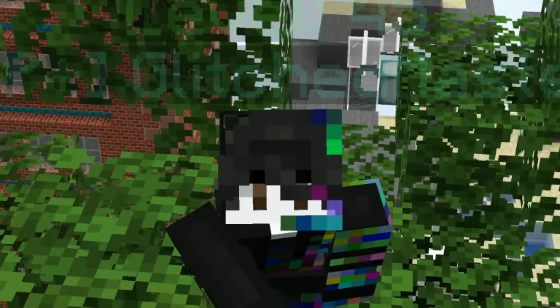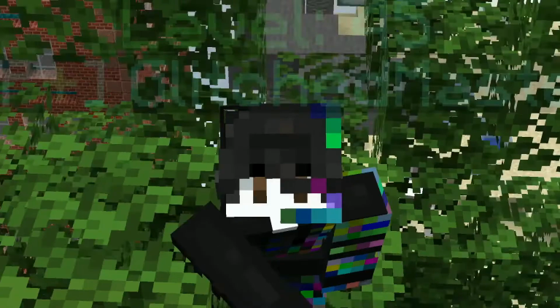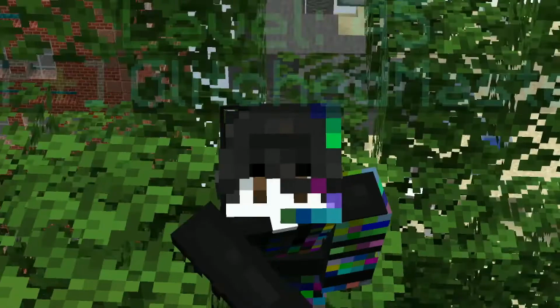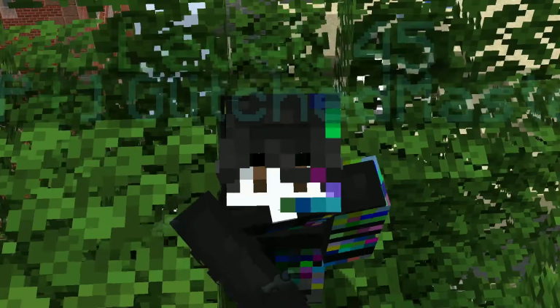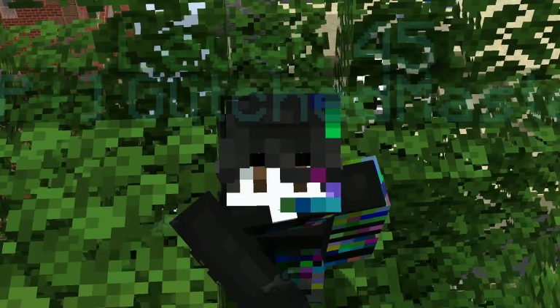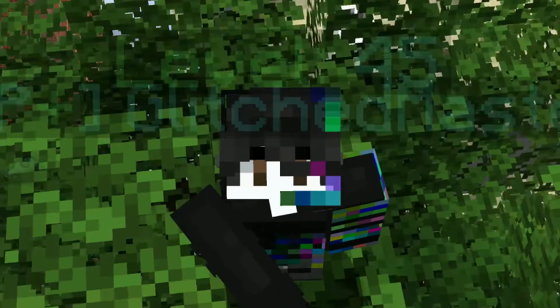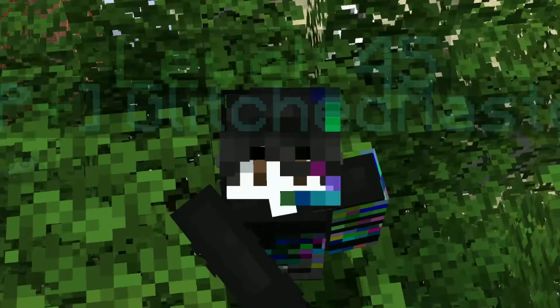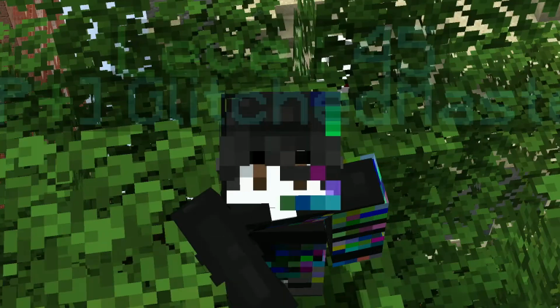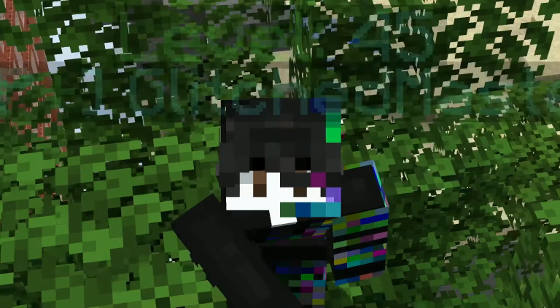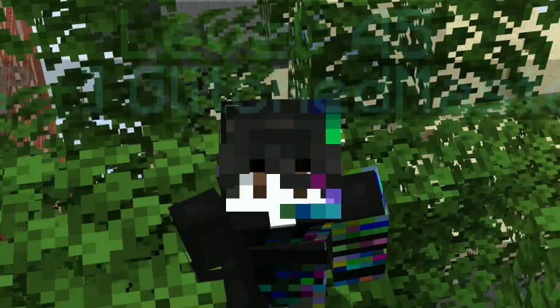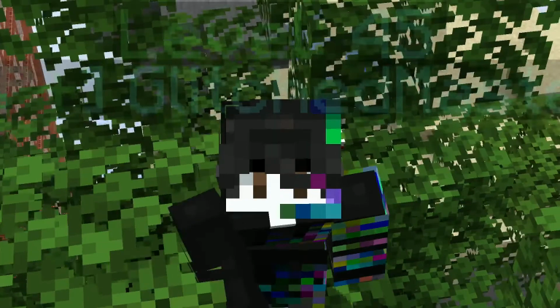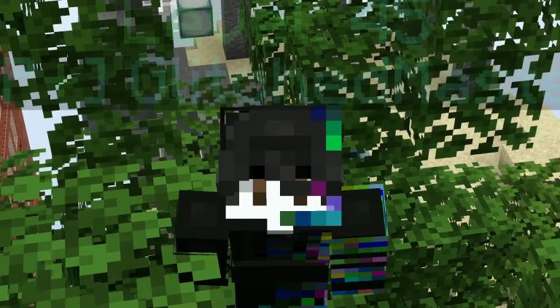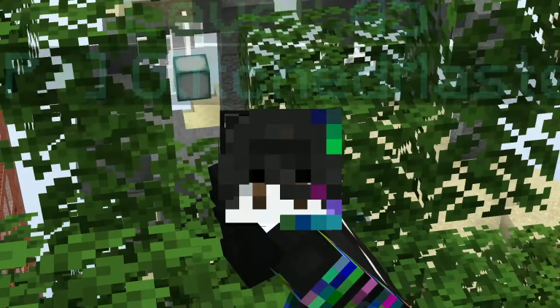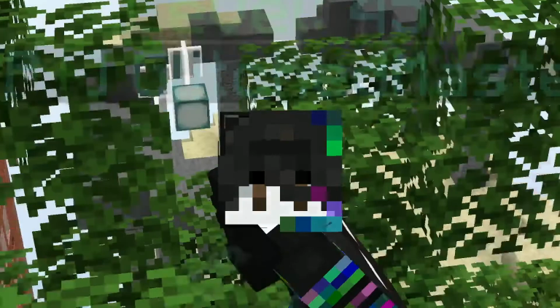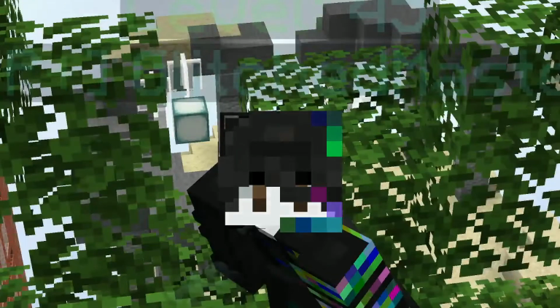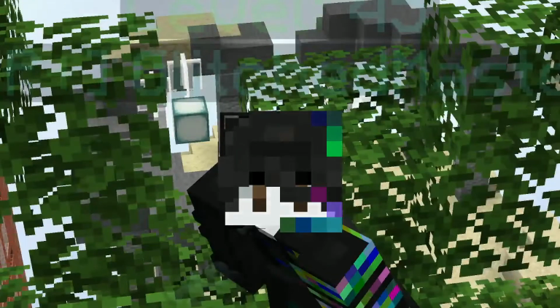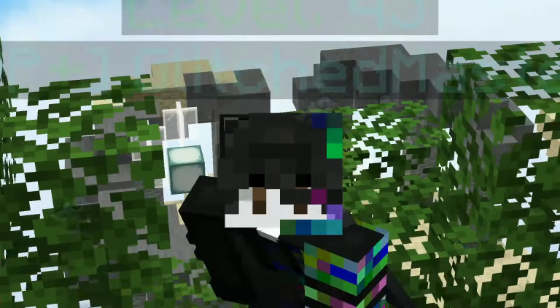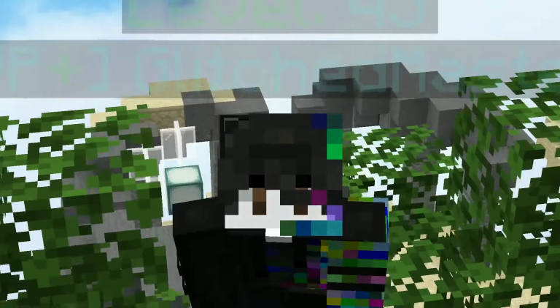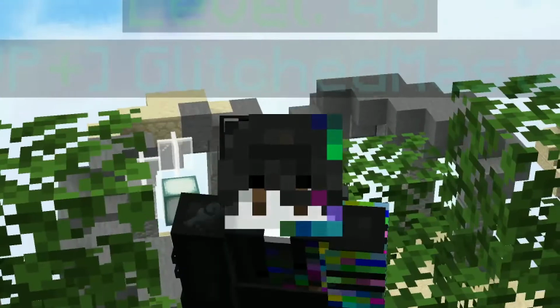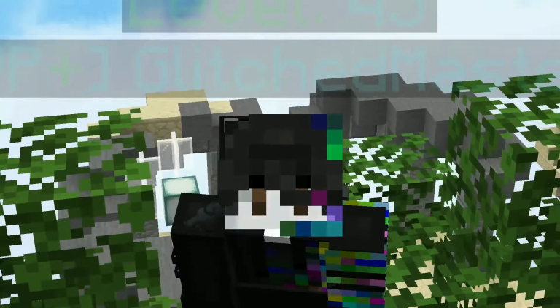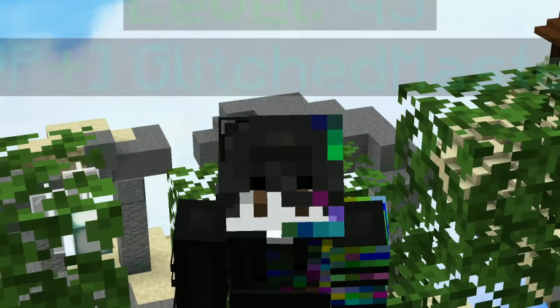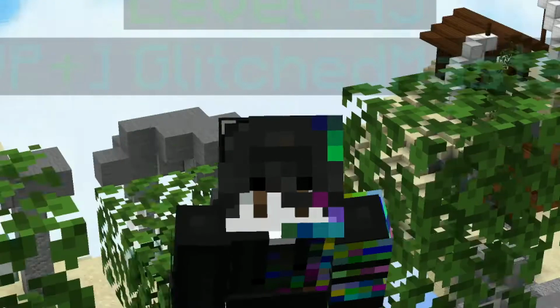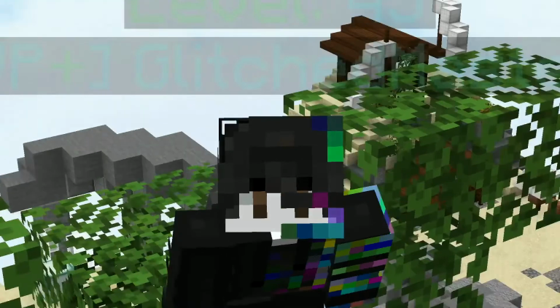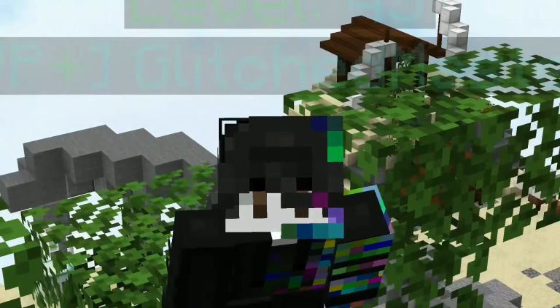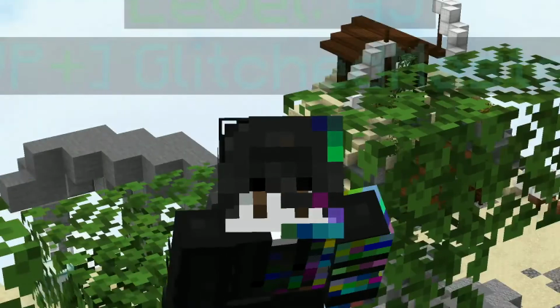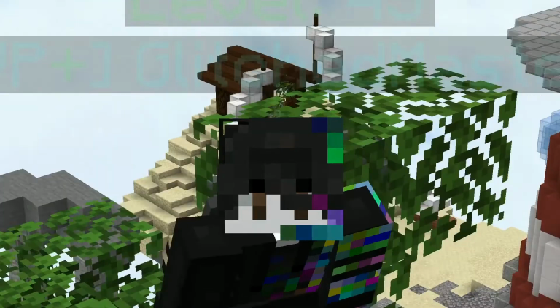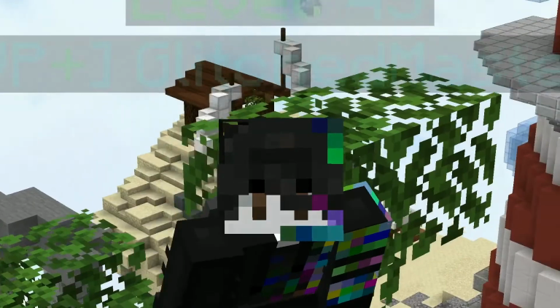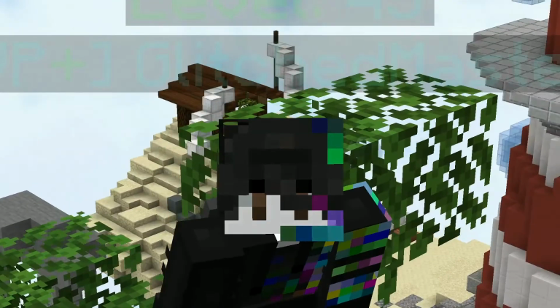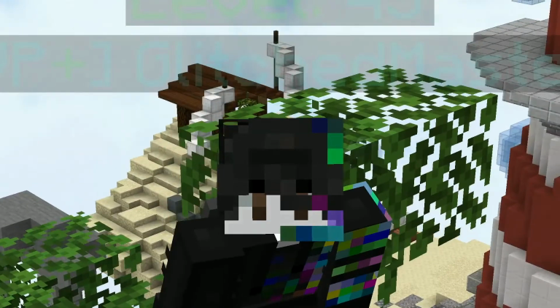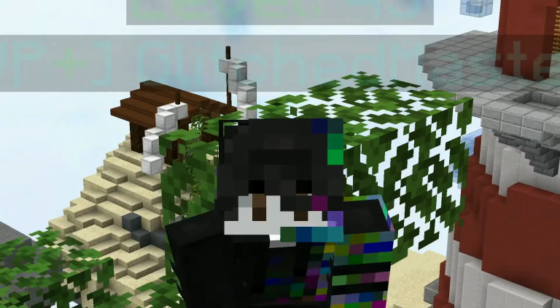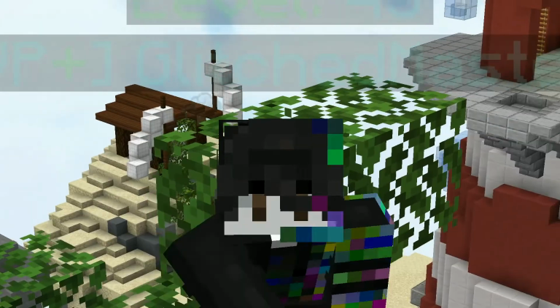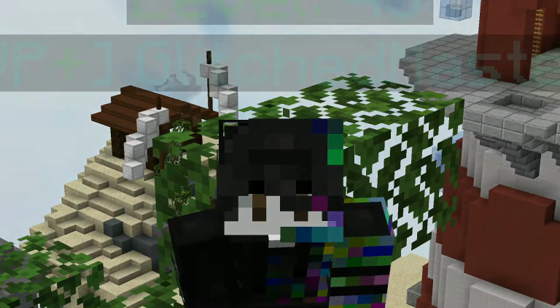That's my short portfolio video. I obviously have lots of other evidence and examples of my work up in various places online that you can check out if needed. Thanks for watching.